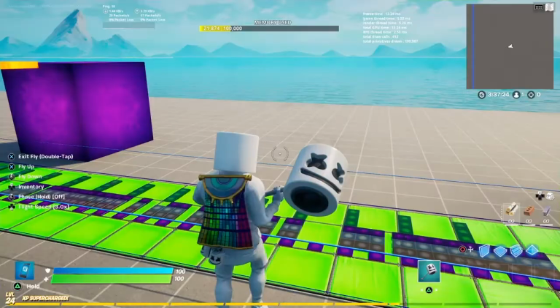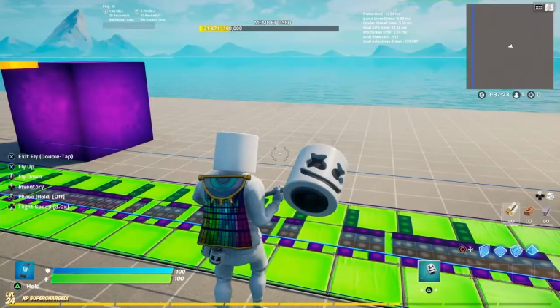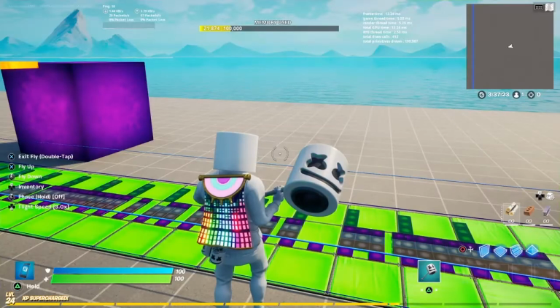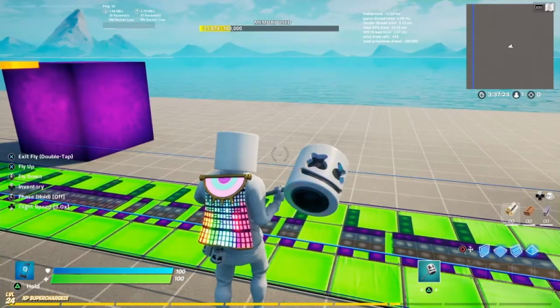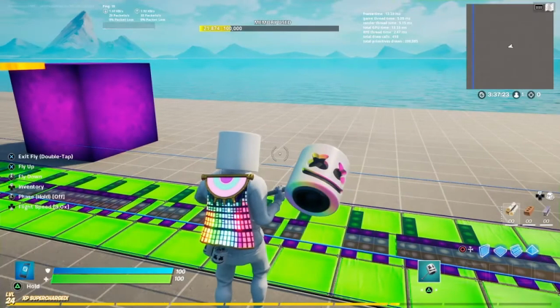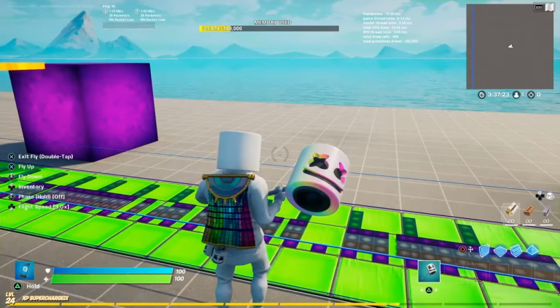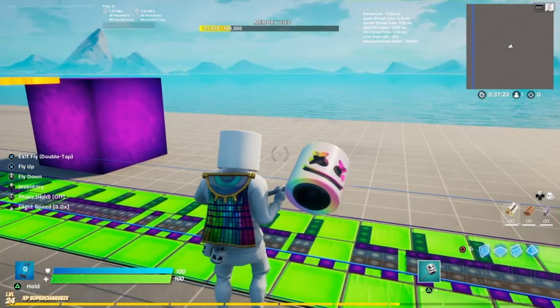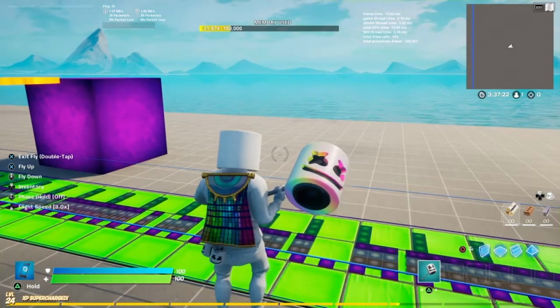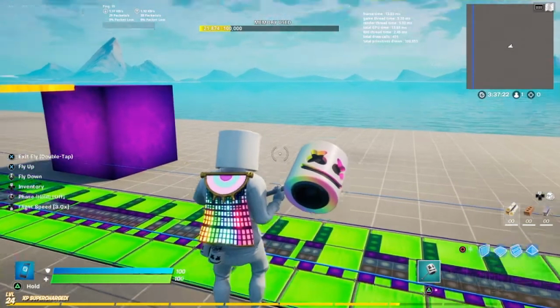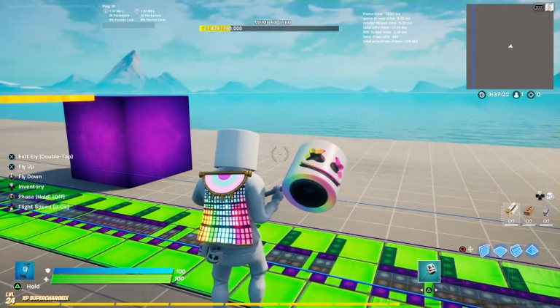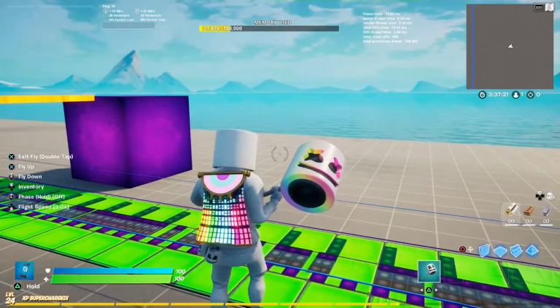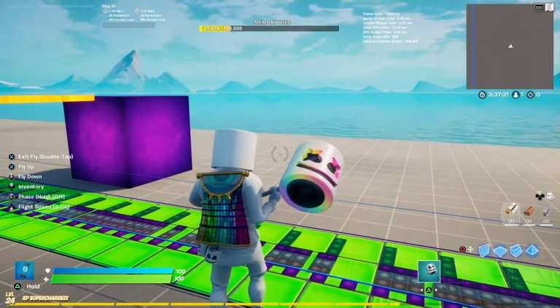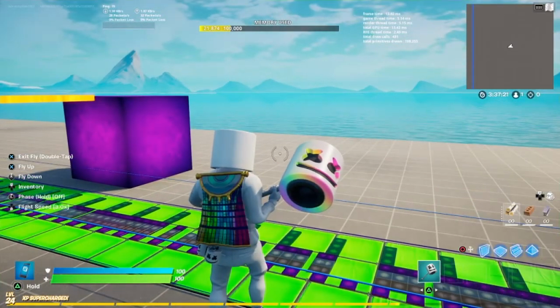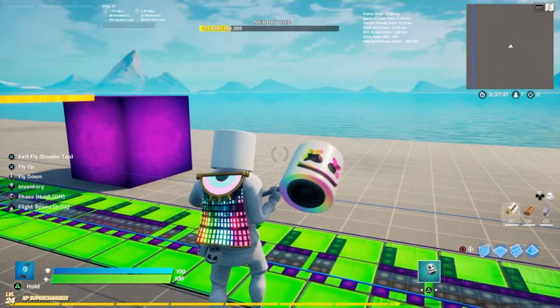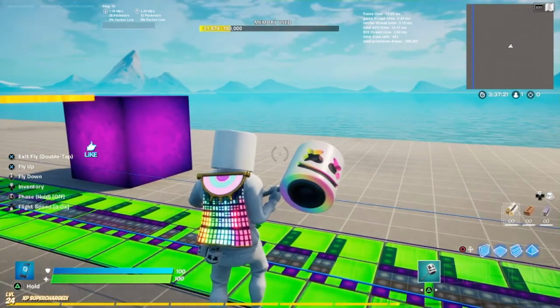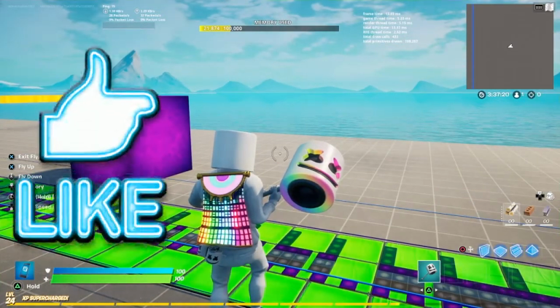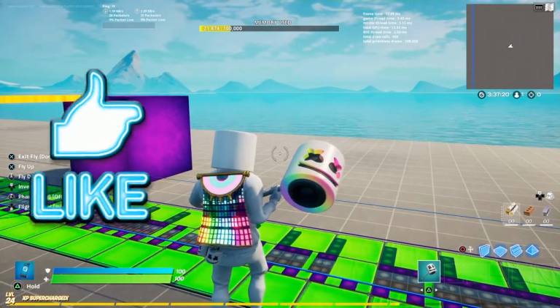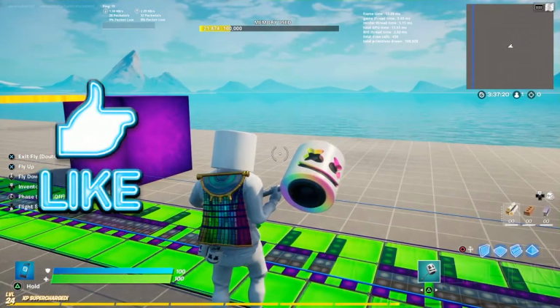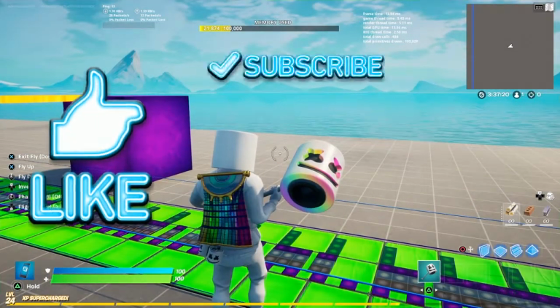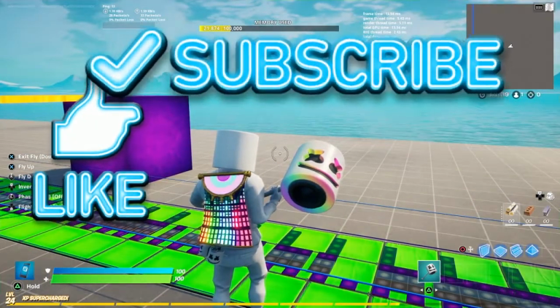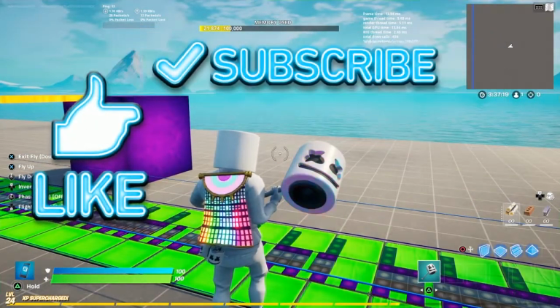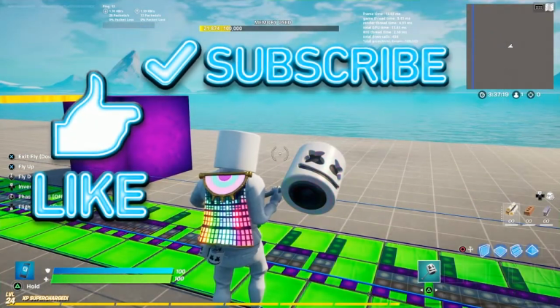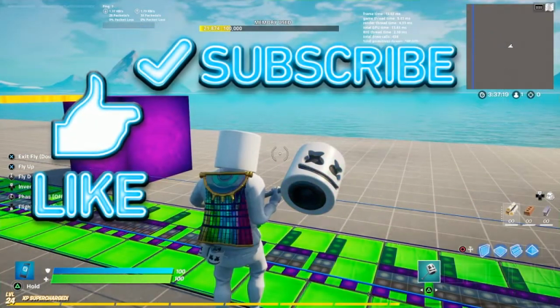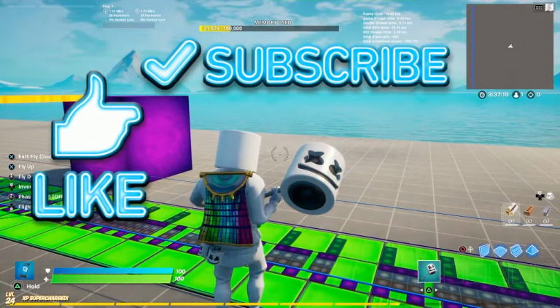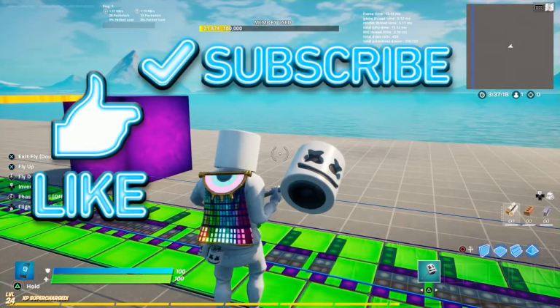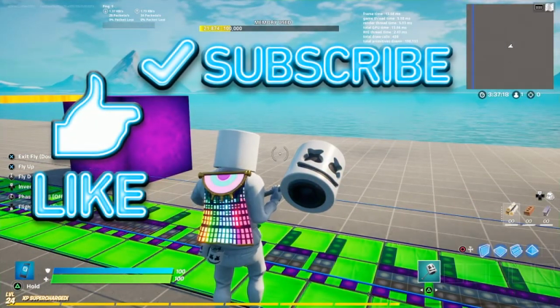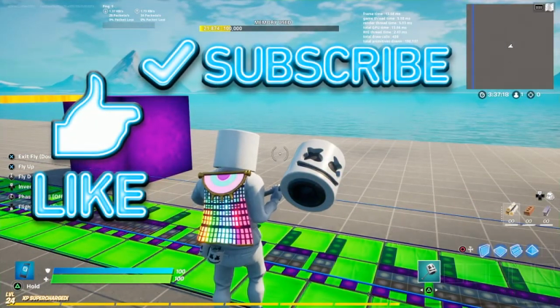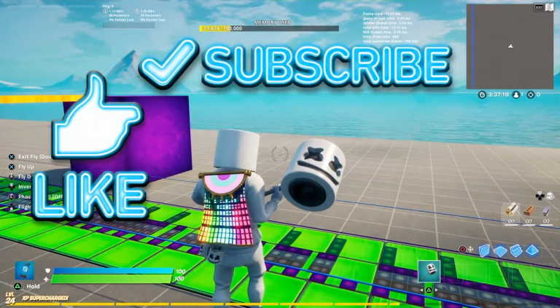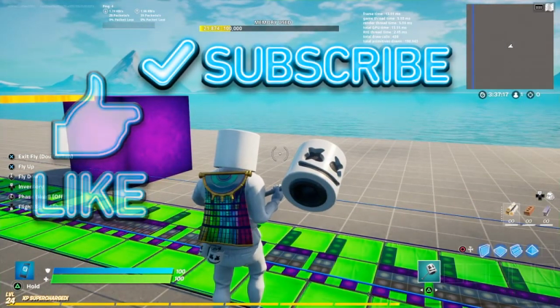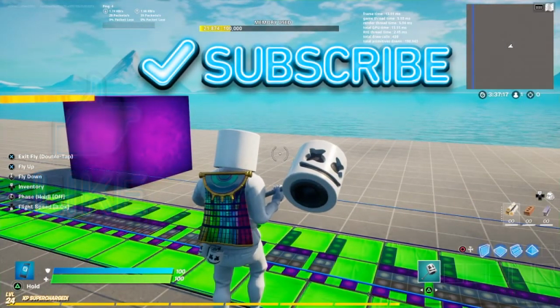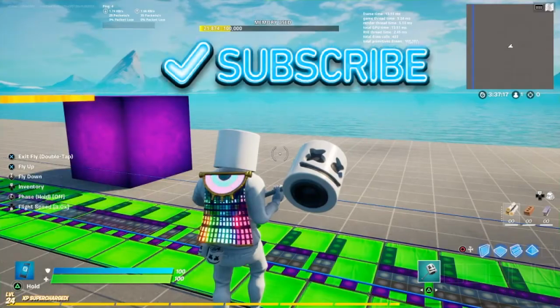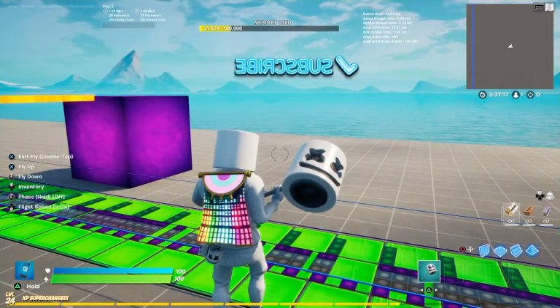Right guys, so I hope you enjoyed that video. If you did, remember to like and subscribe. And anyway, I'll see you in the next video. Bye-bye.